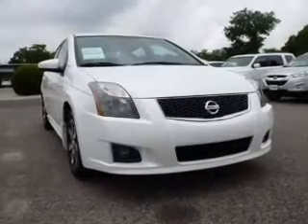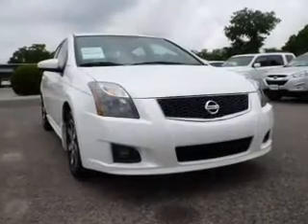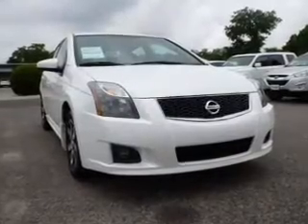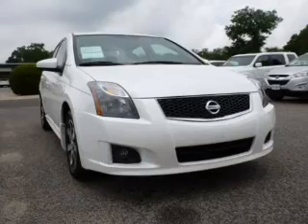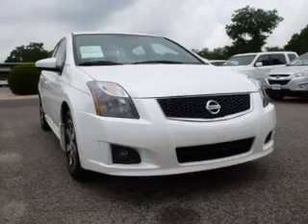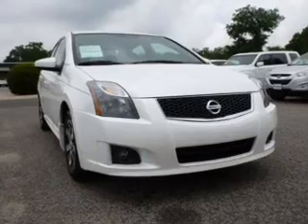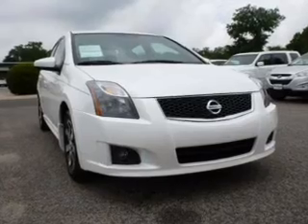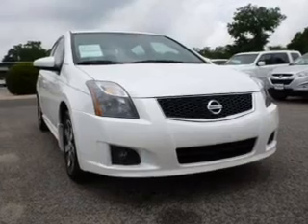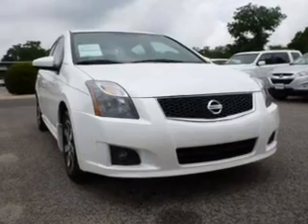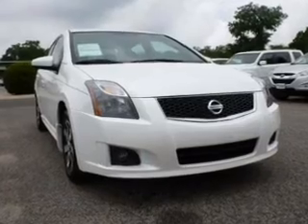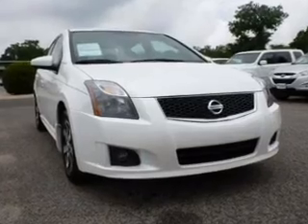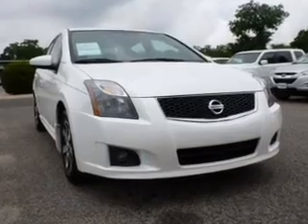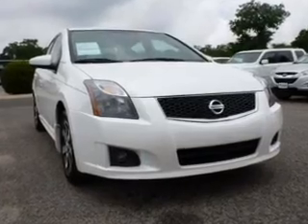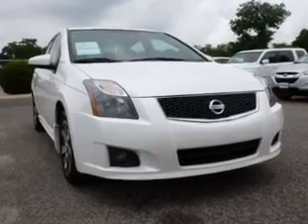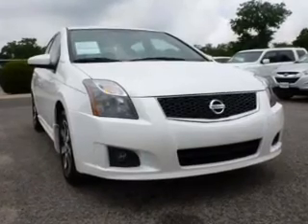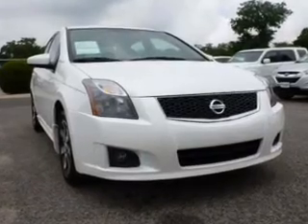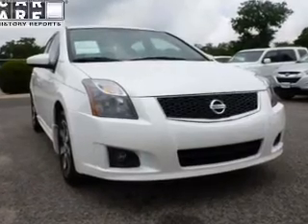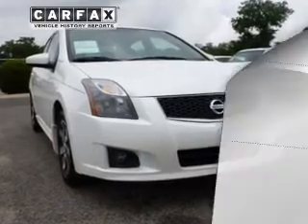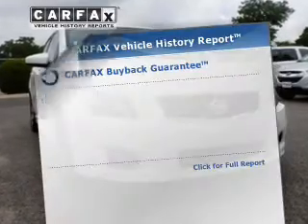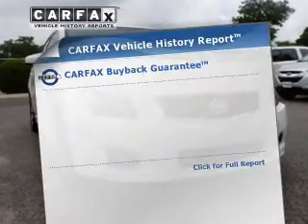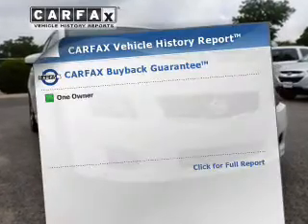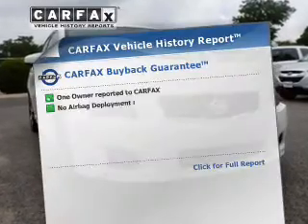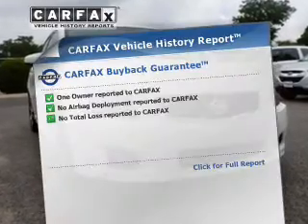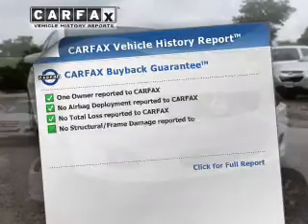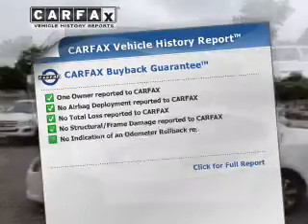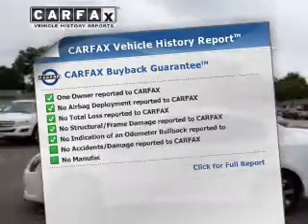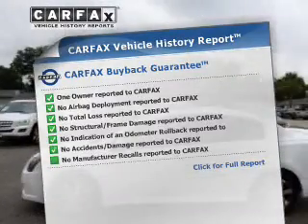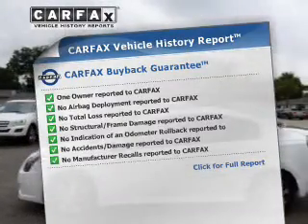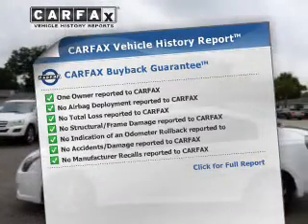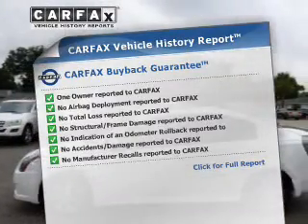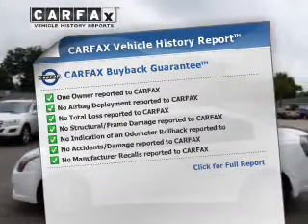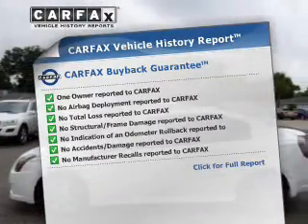Brake safely with the anti-lock braking system. Carfax is offered to provide you with peace of mind.